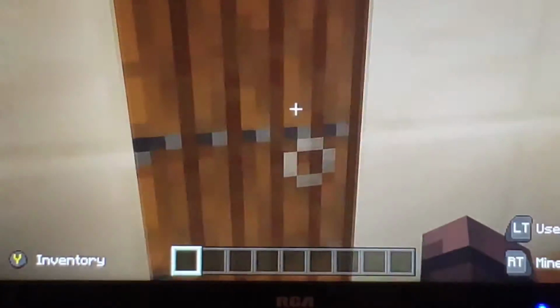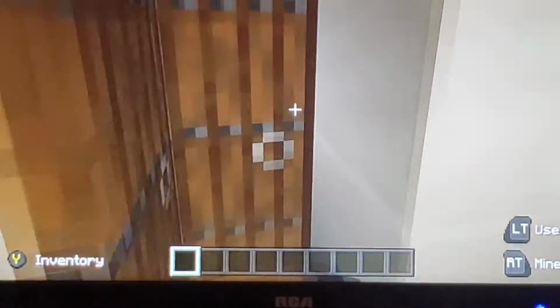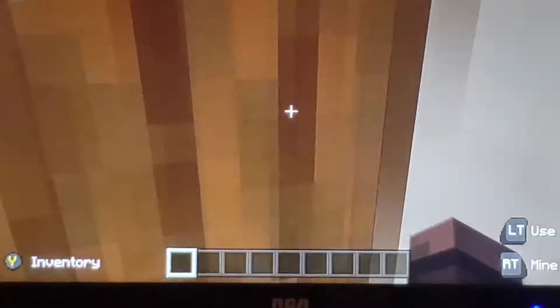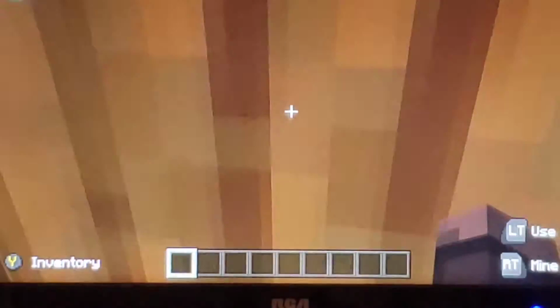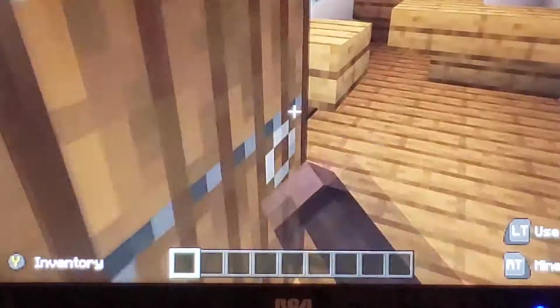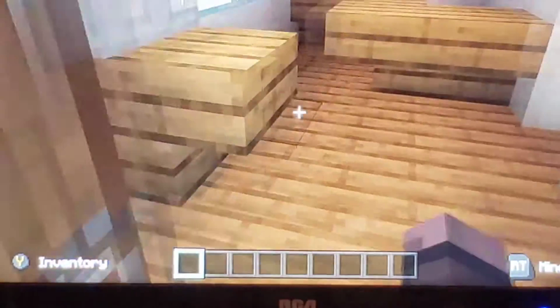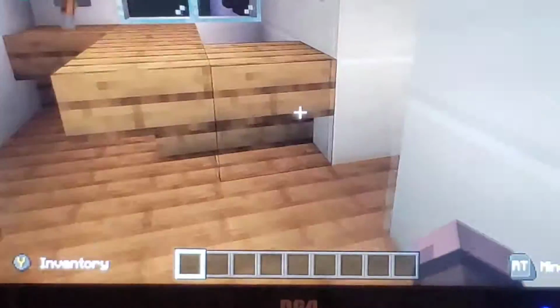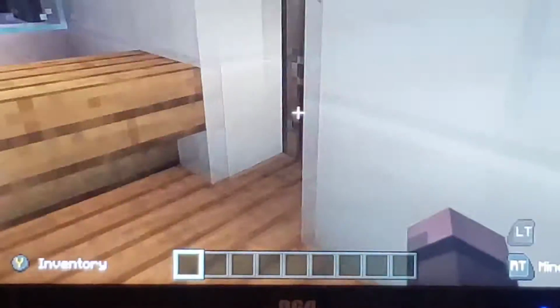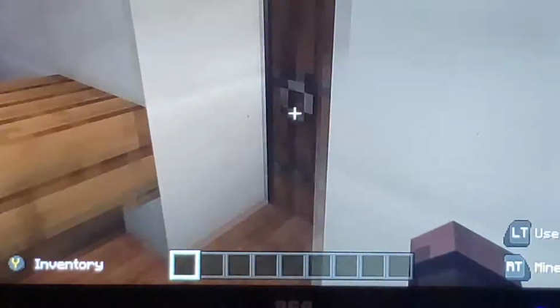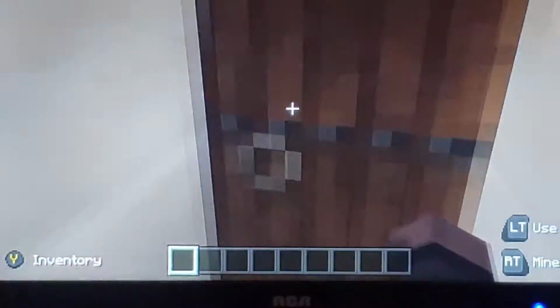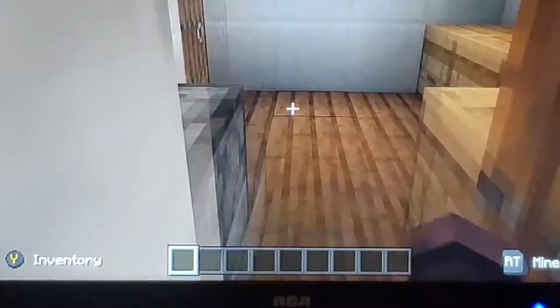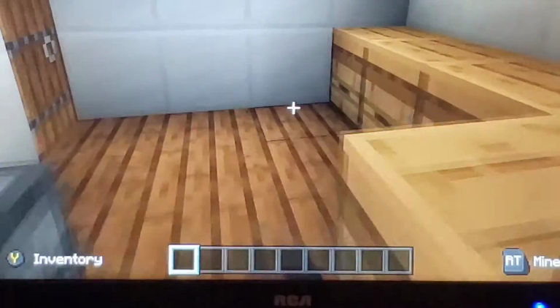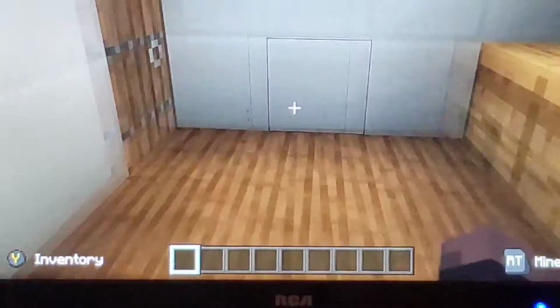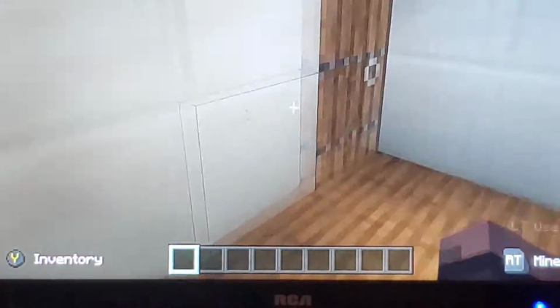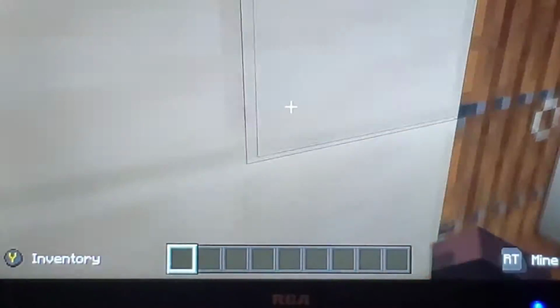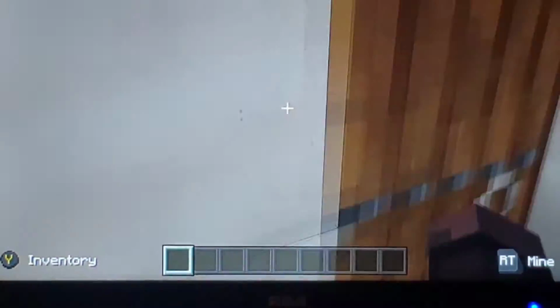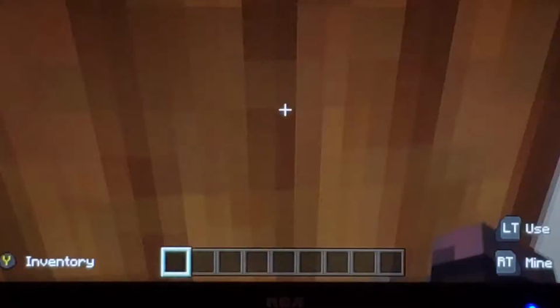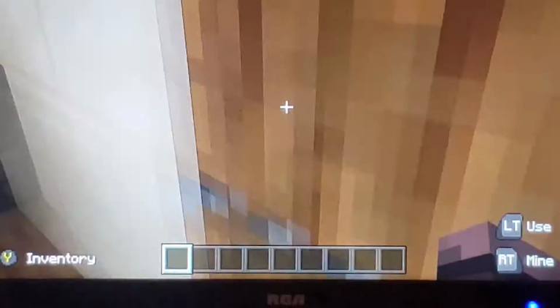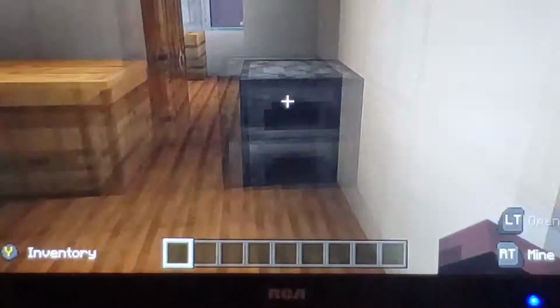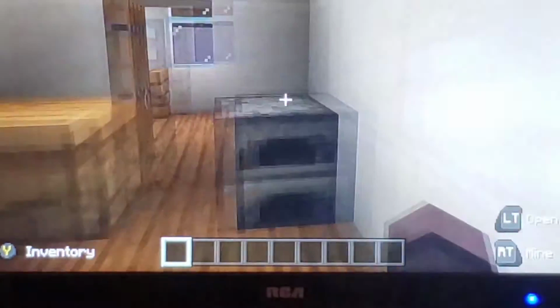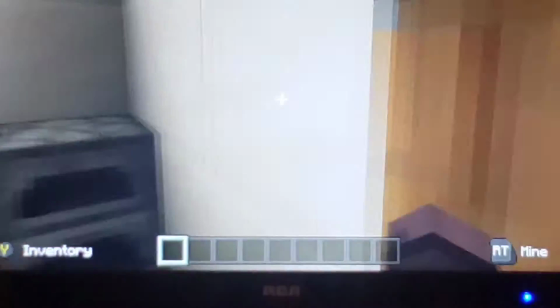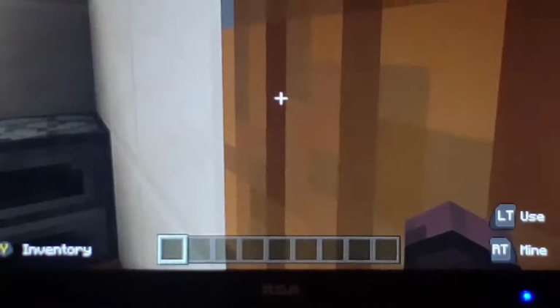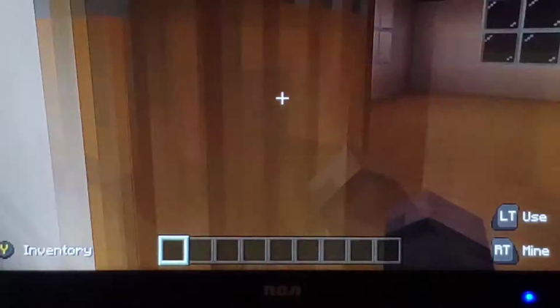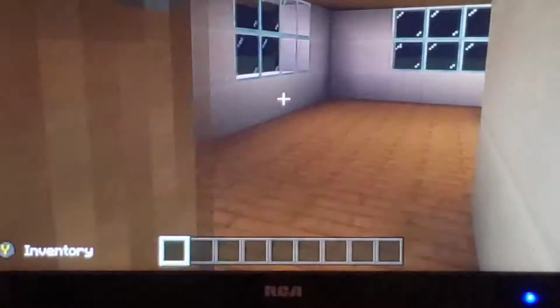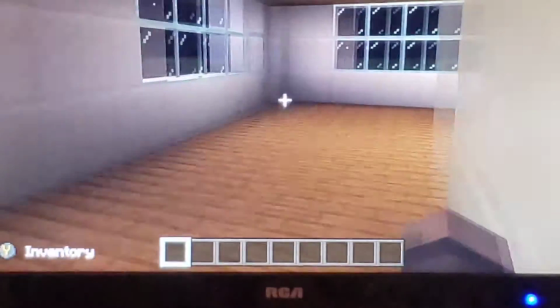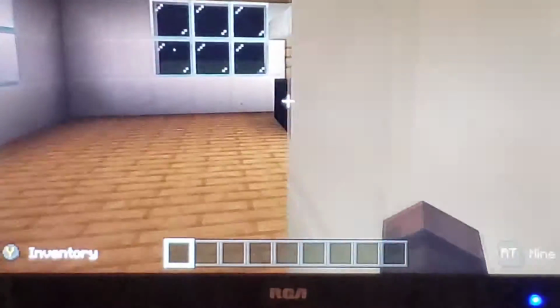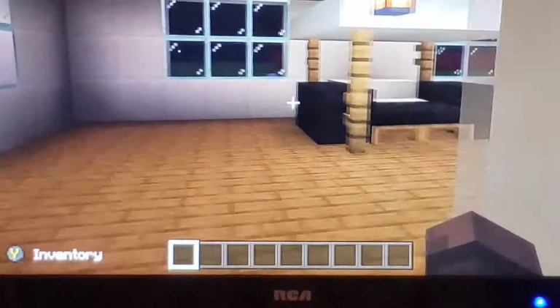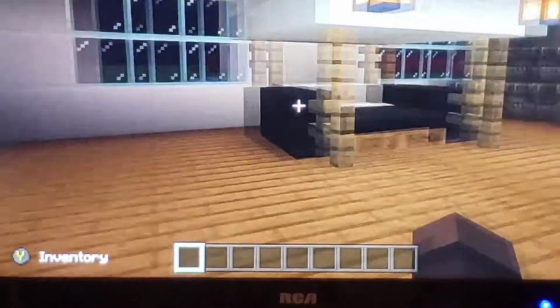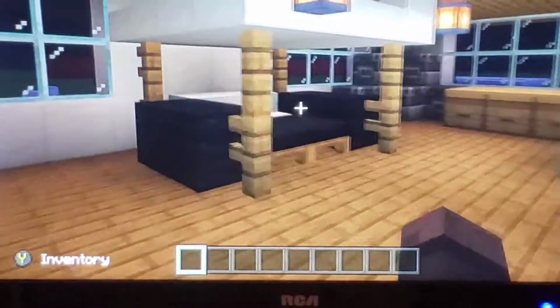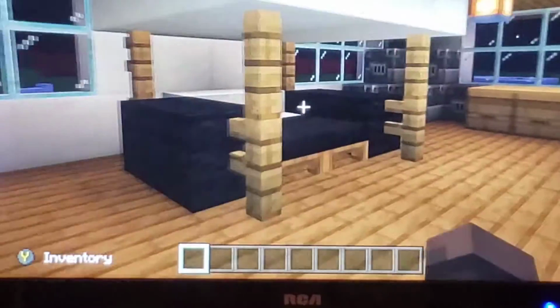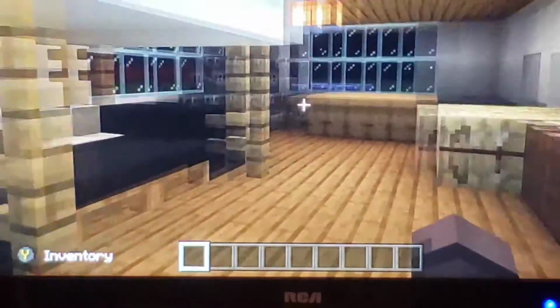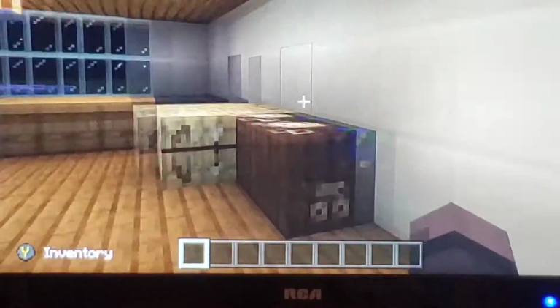Come in here — master bedroom. This leads to the master kitchen. This leads into the master bedroom.